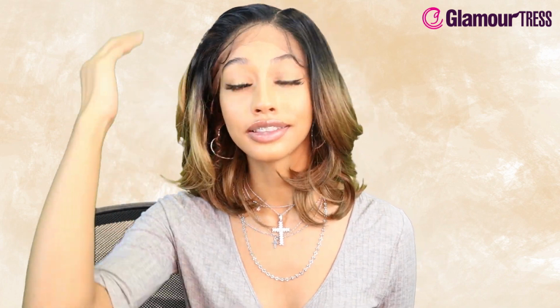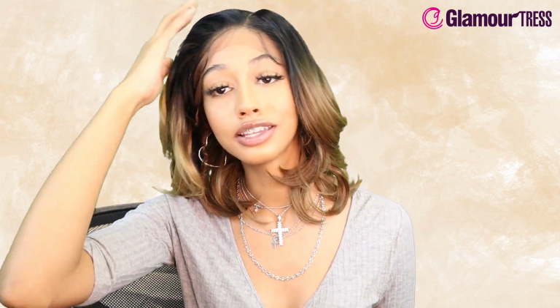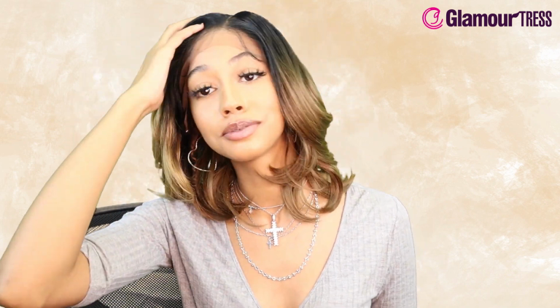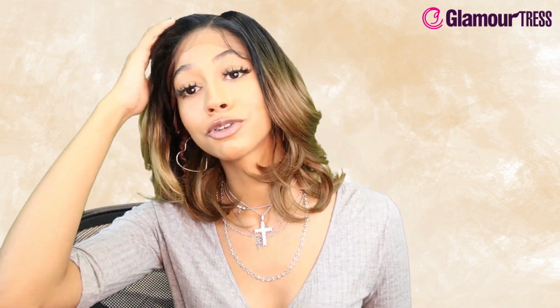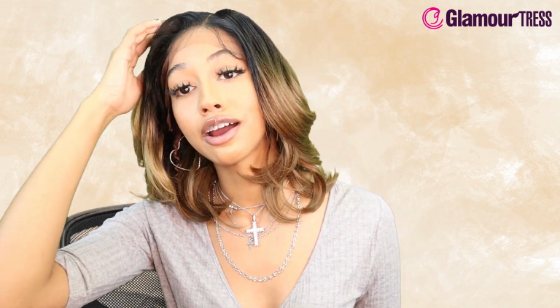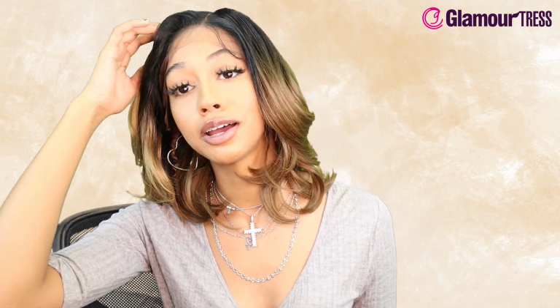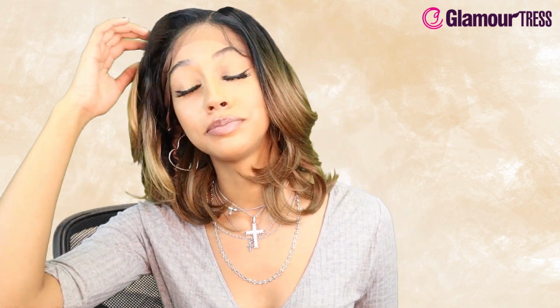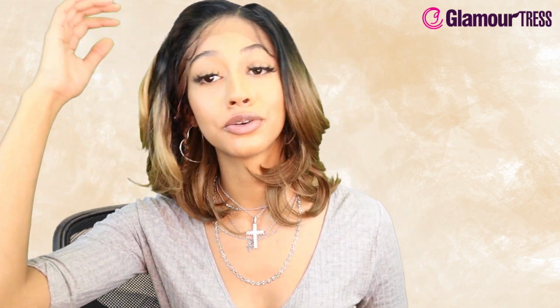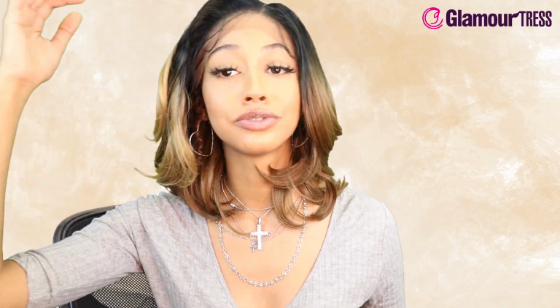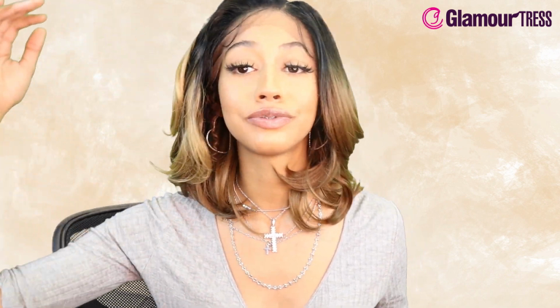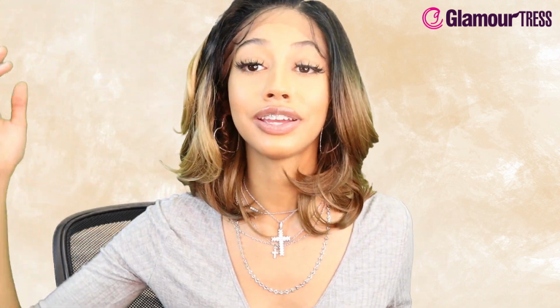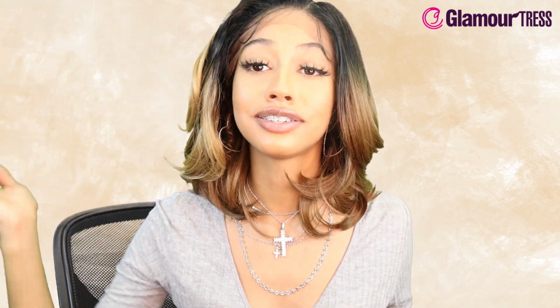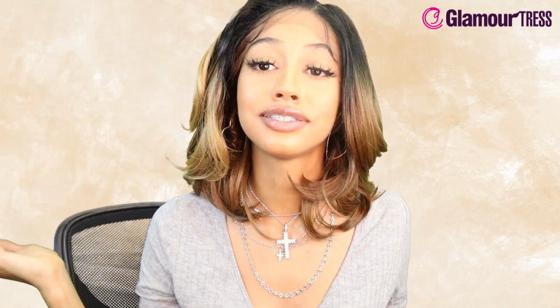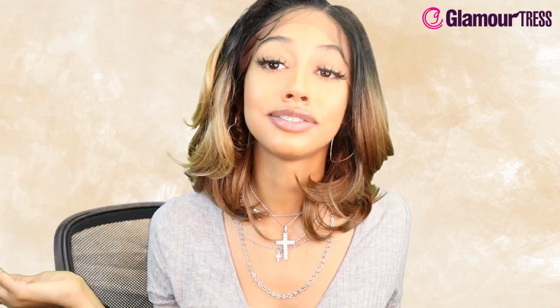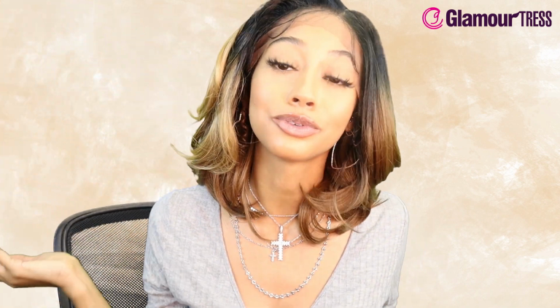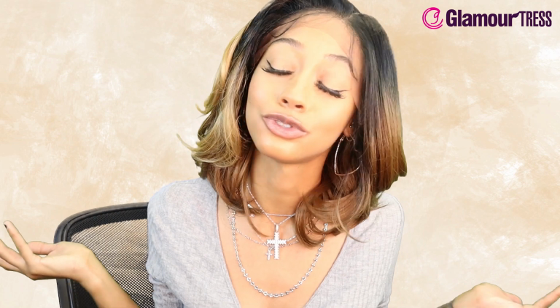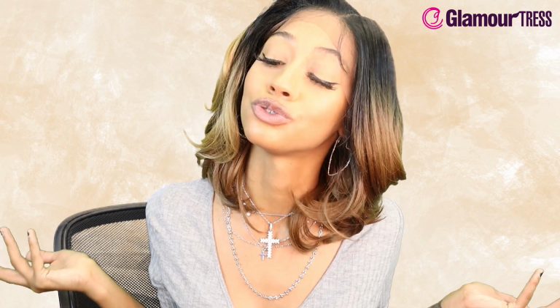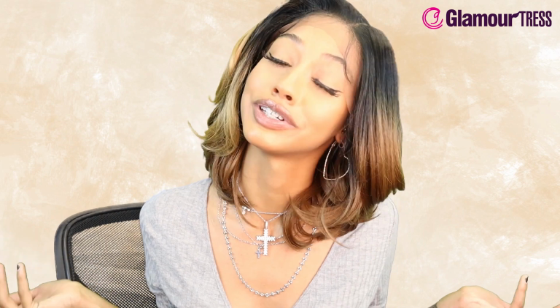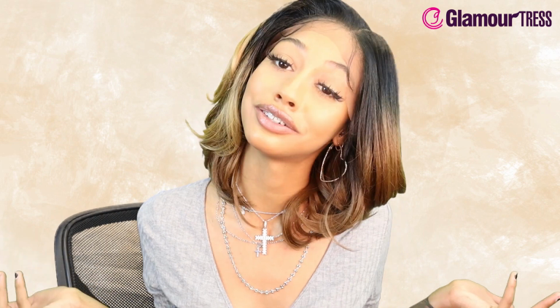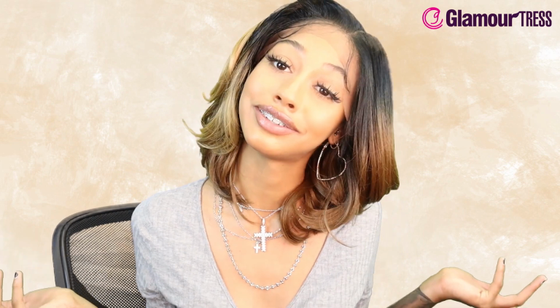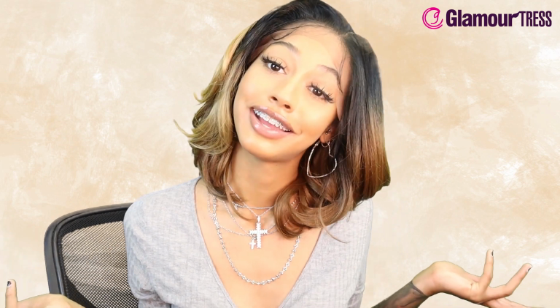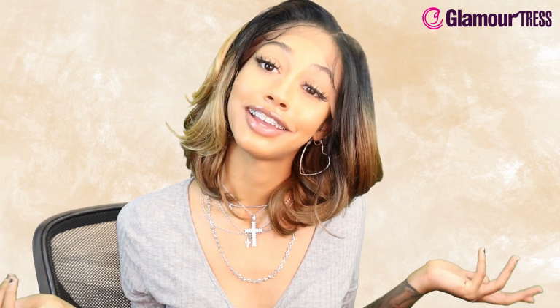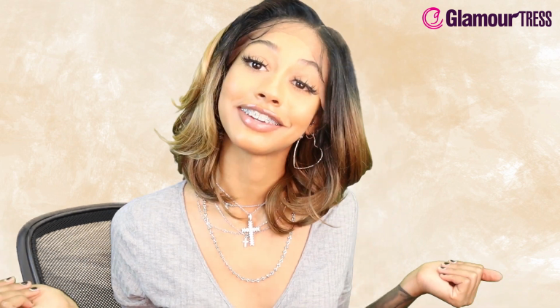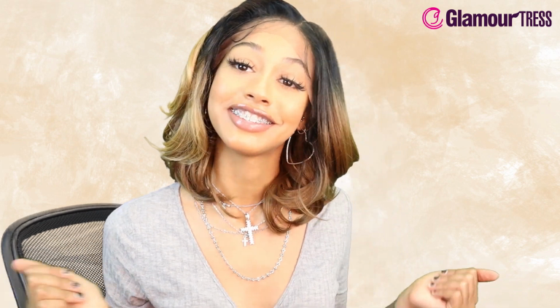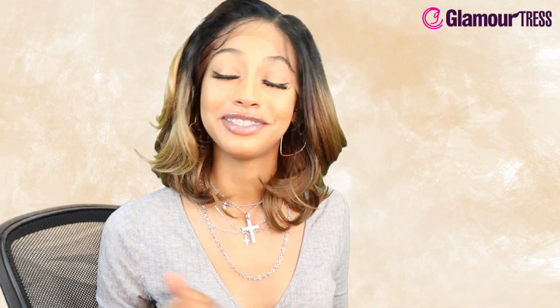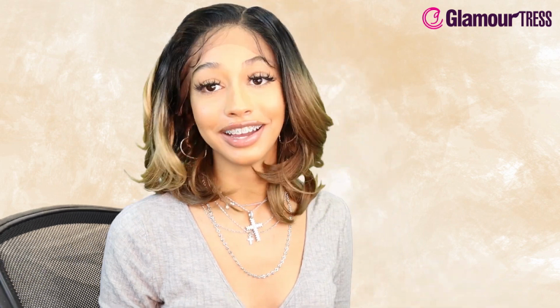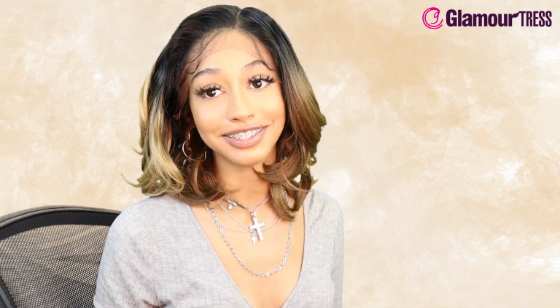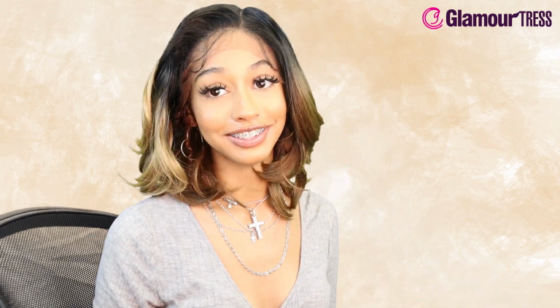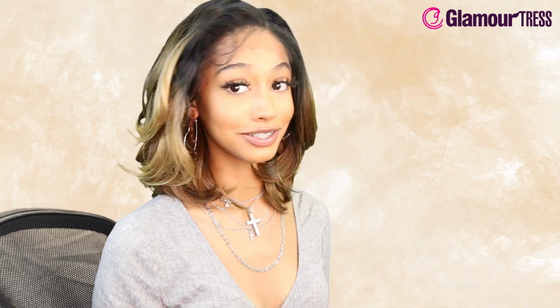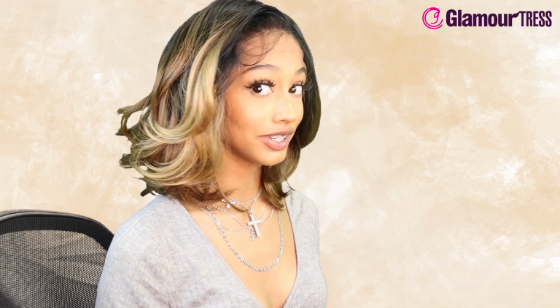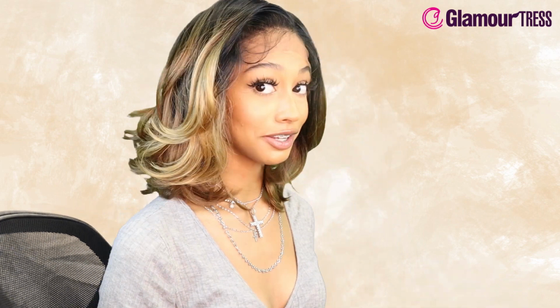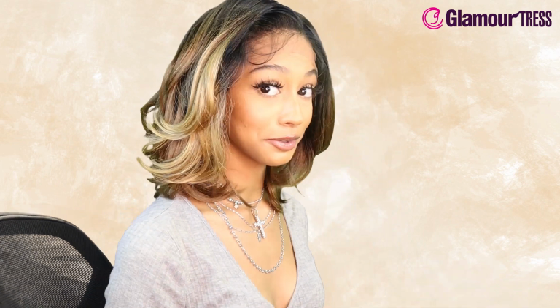Comment below what you think of this wig! Like, subscribe, post notifications — you know the drill — and I'll see you guys in the next video.